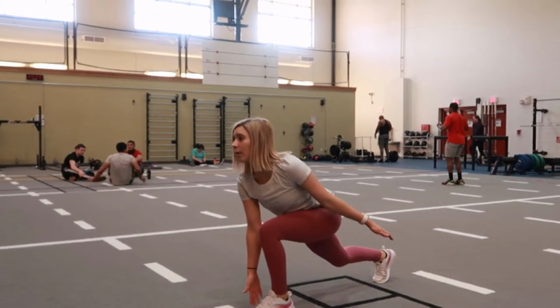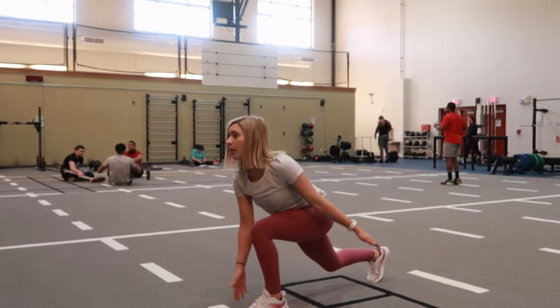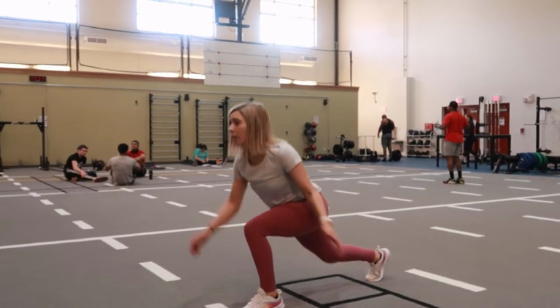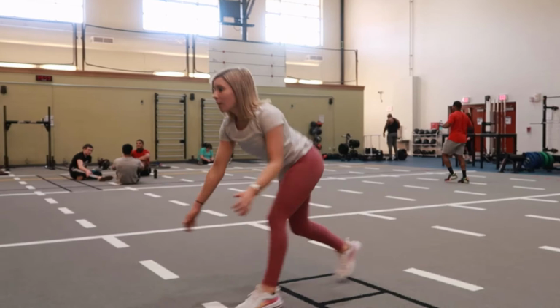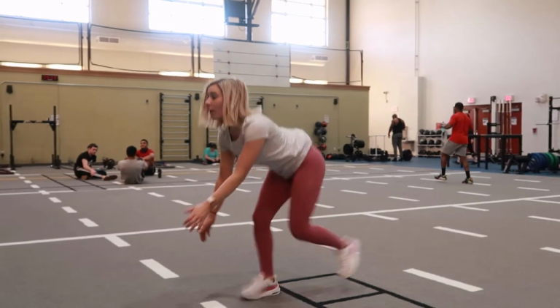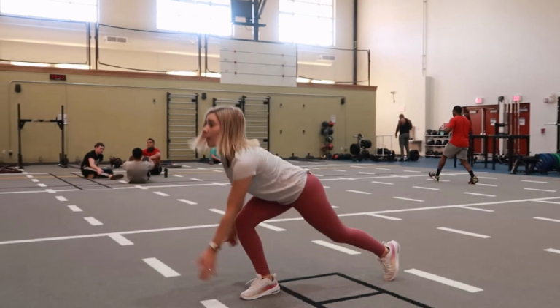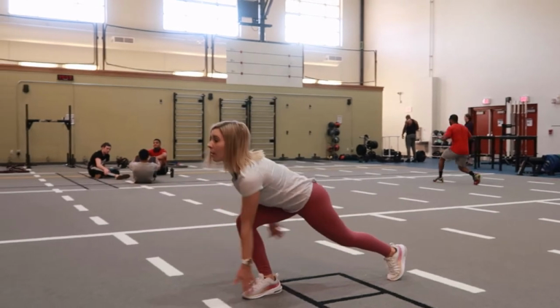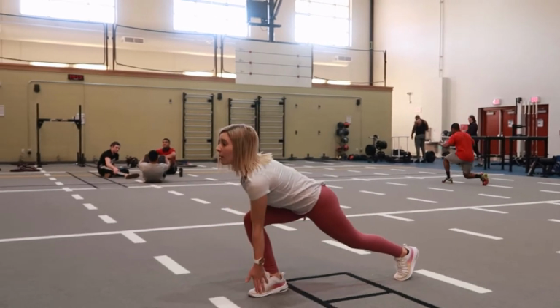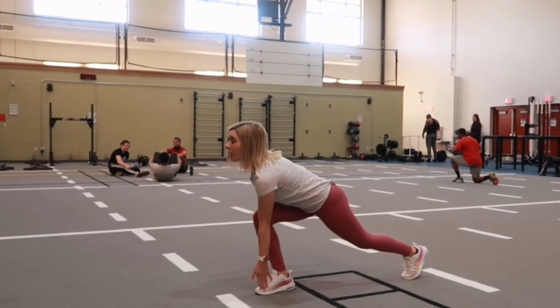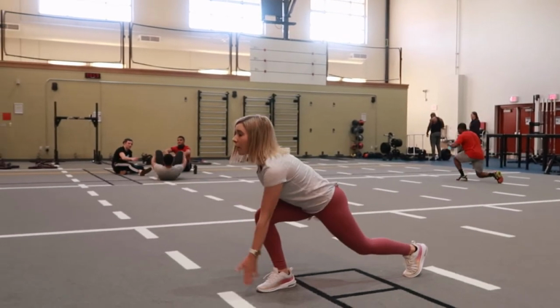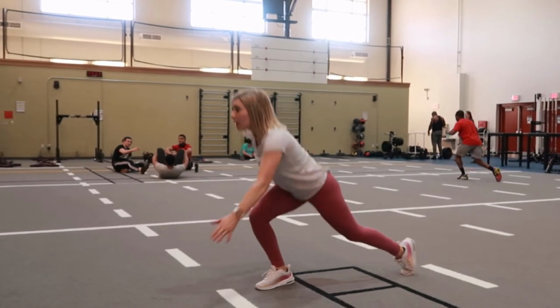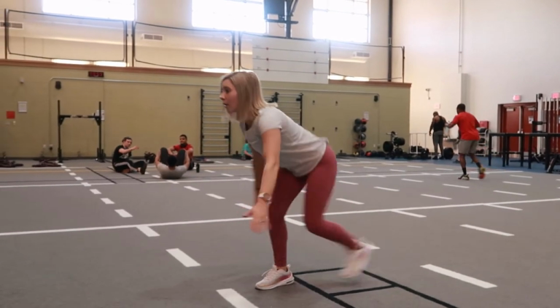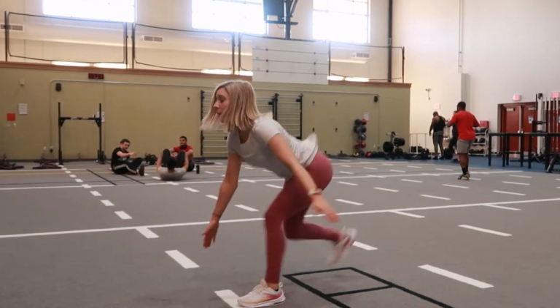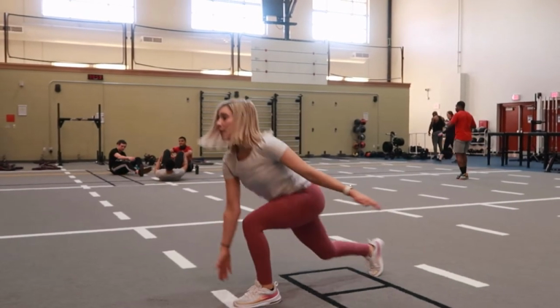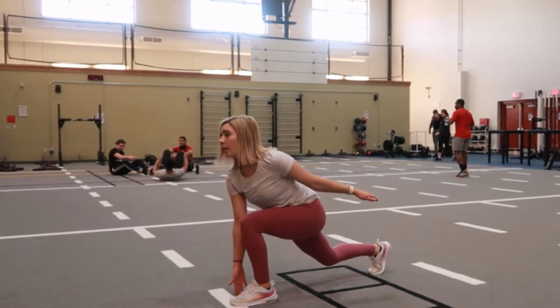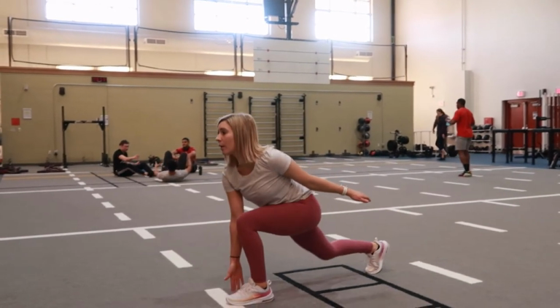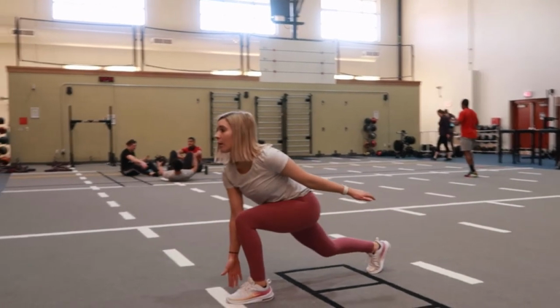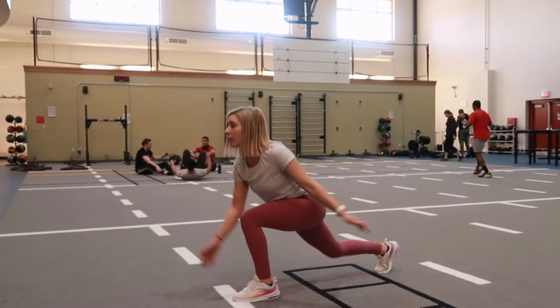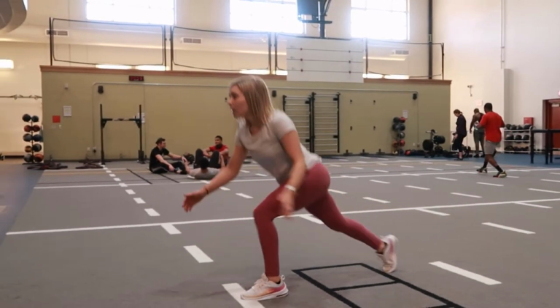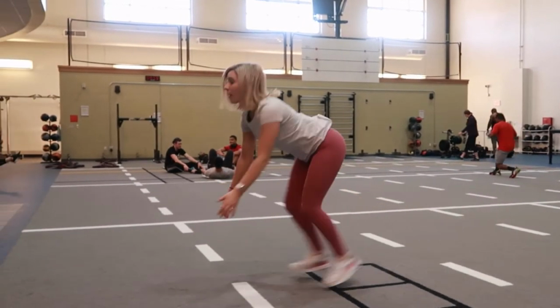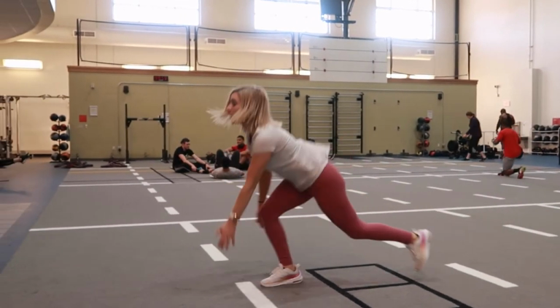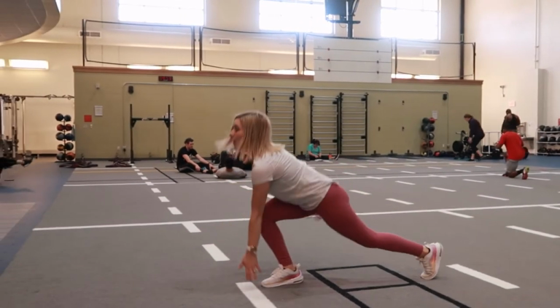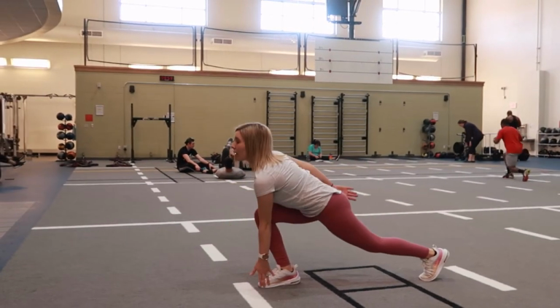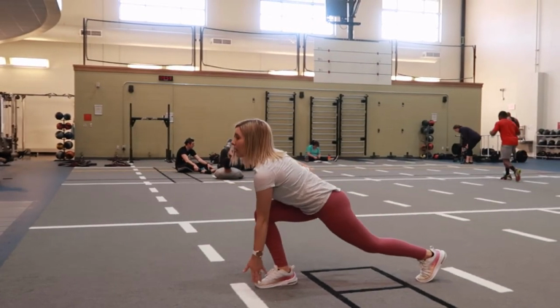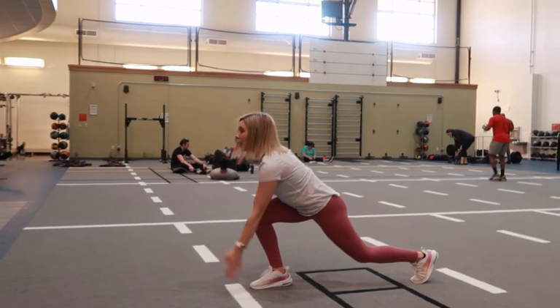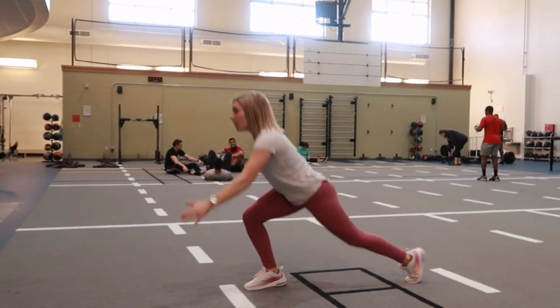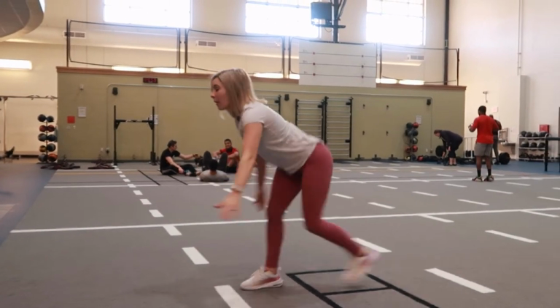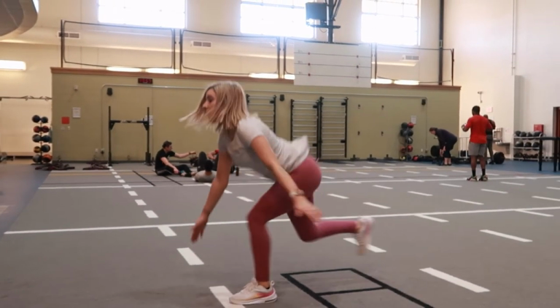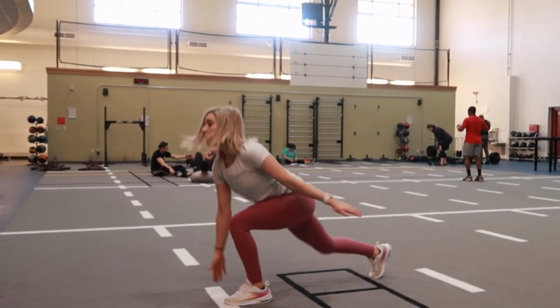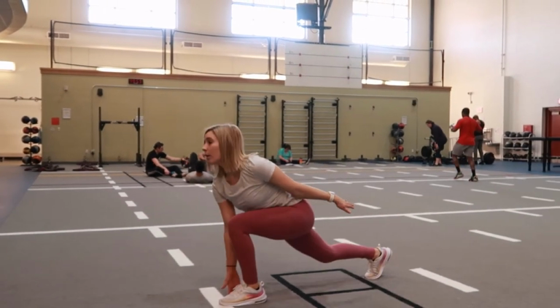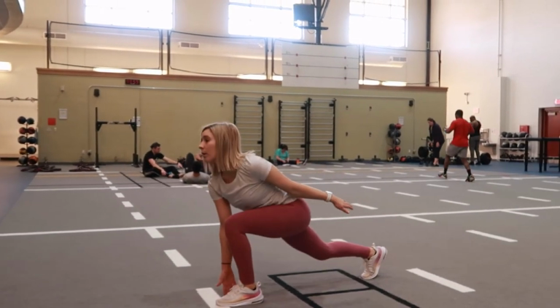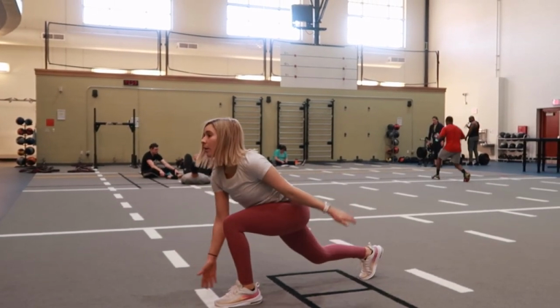Keep switching back and forth at your own pace. If you can move fast, that's great, but if not, just move slow and really focus on your form.